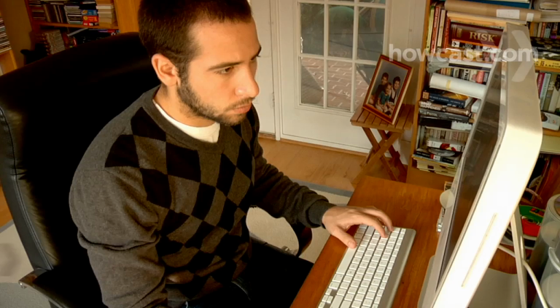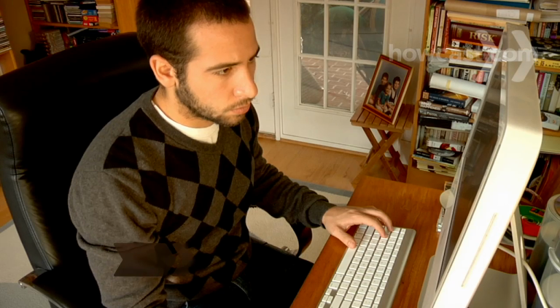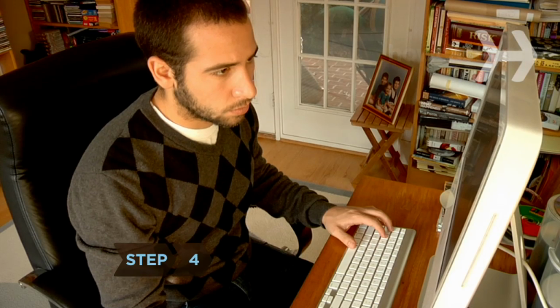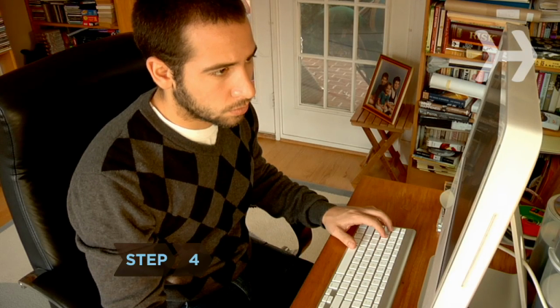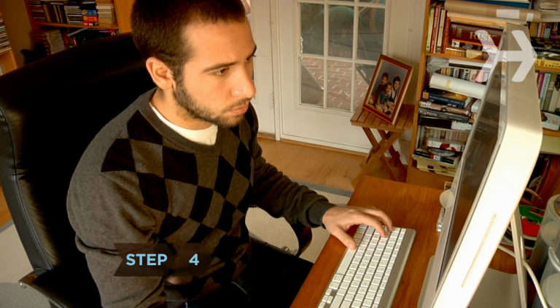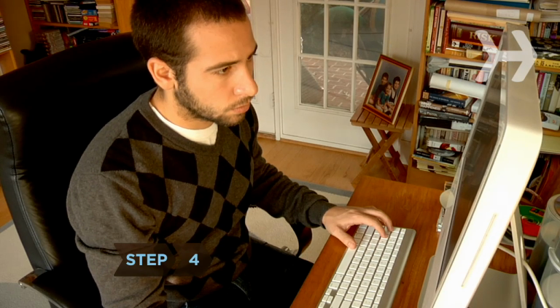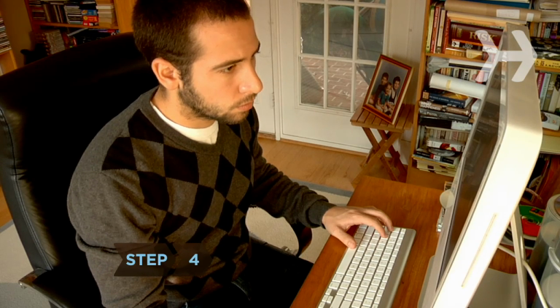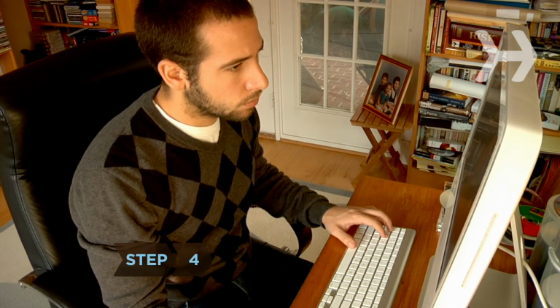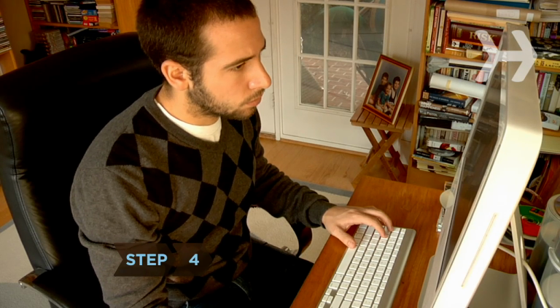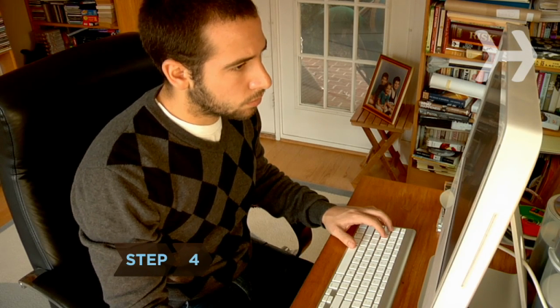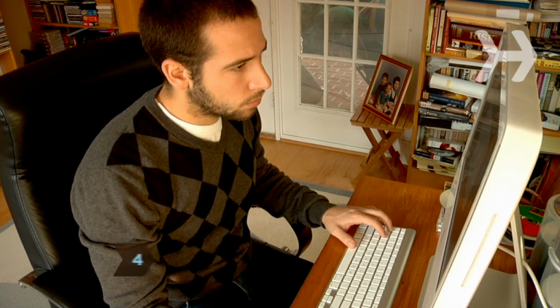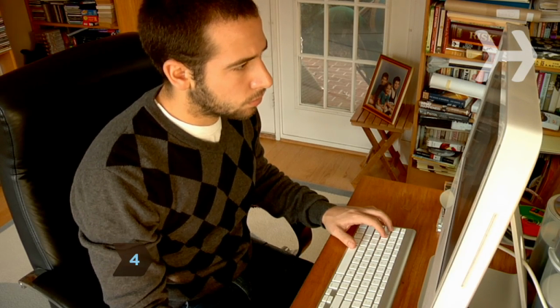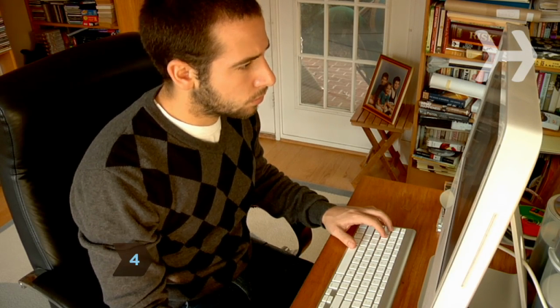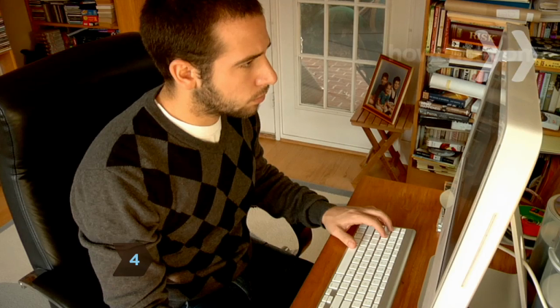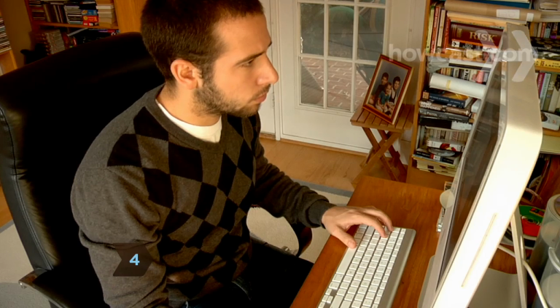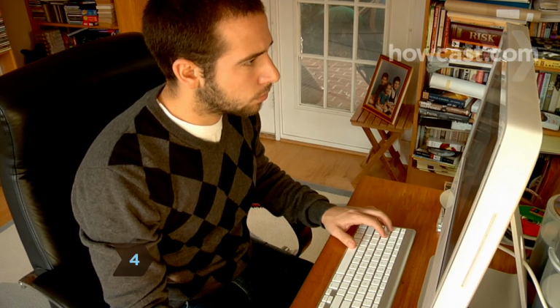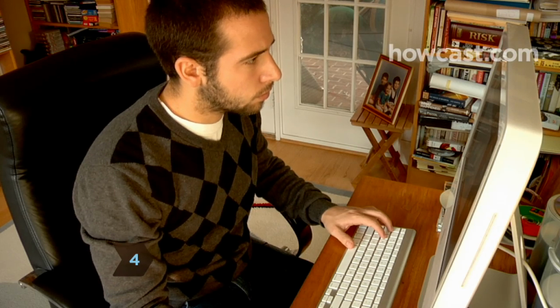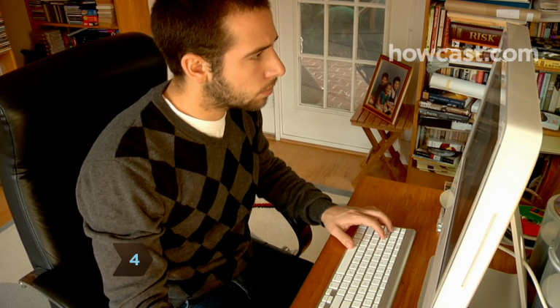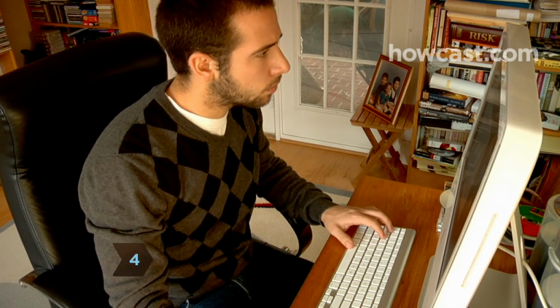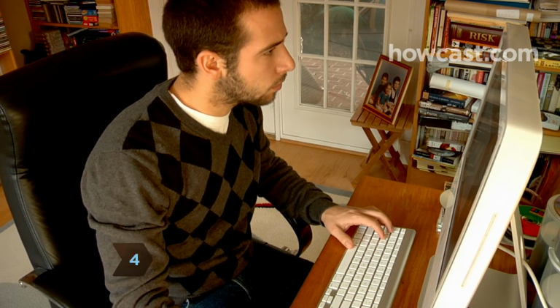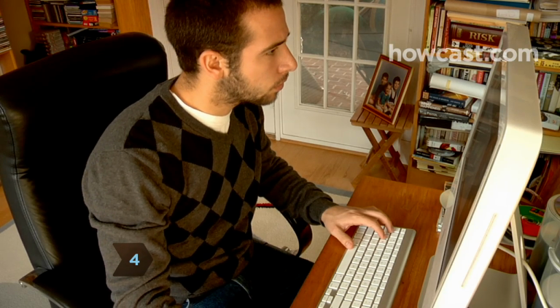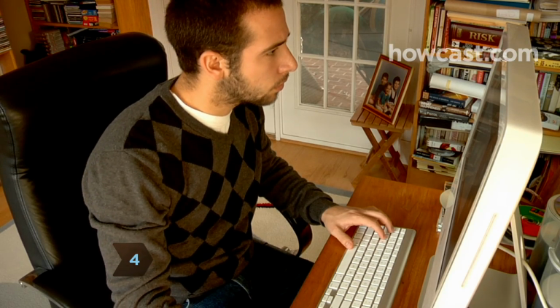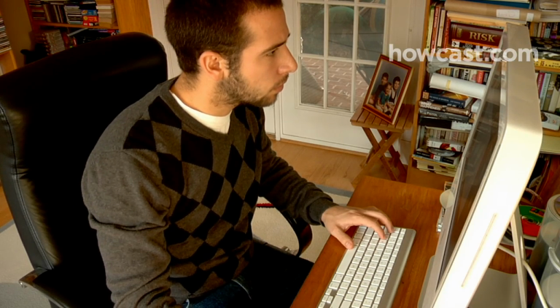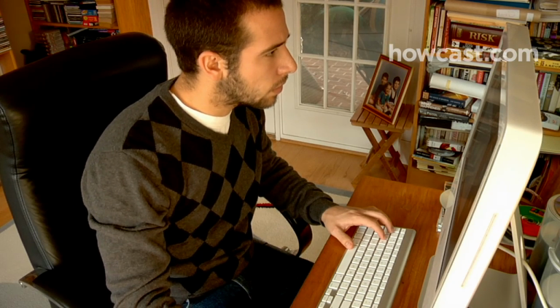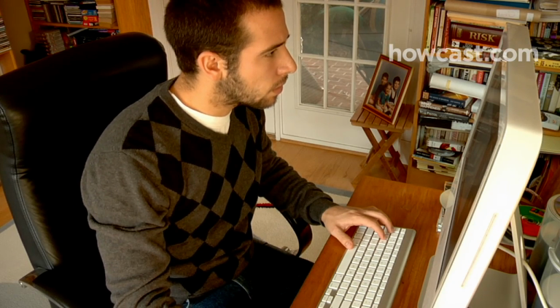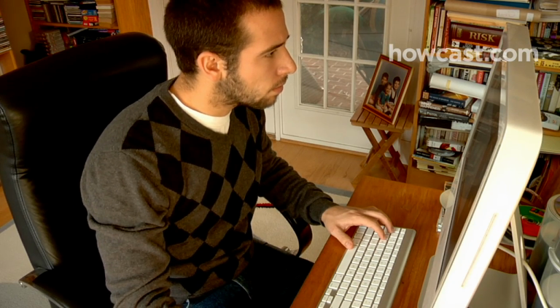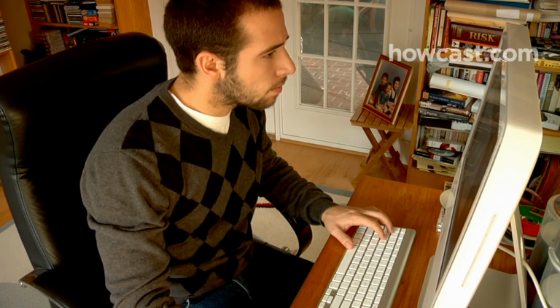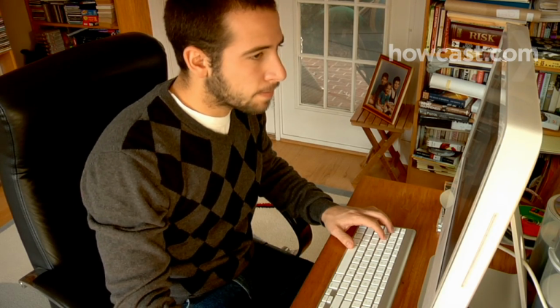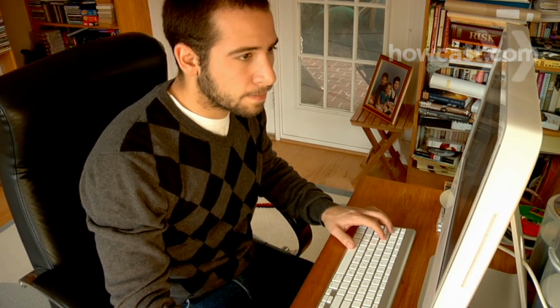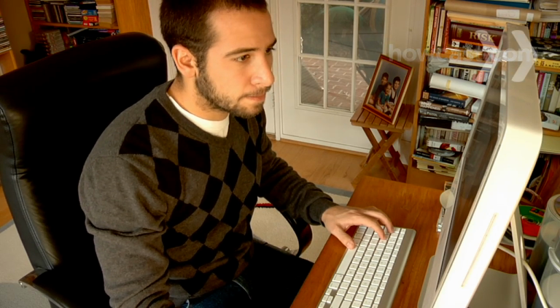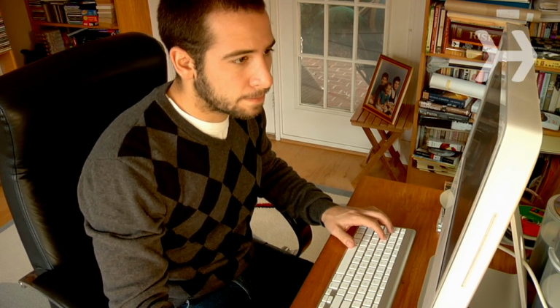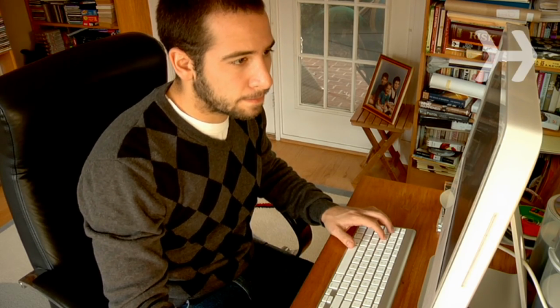Step 4. Routinely scan new hard copy documents that come to your office and save them to your electronic filing system.